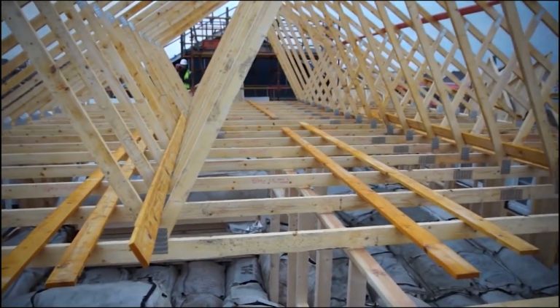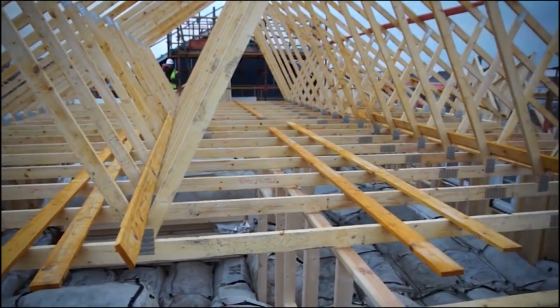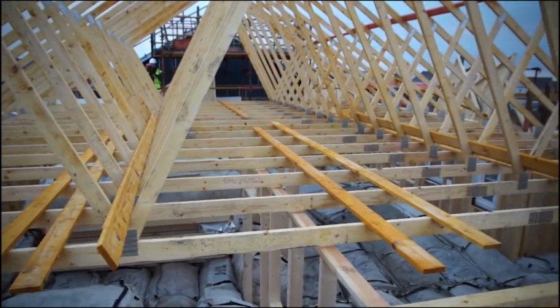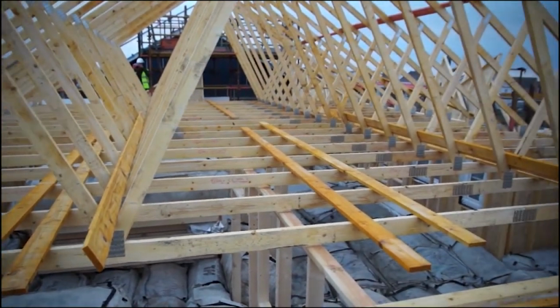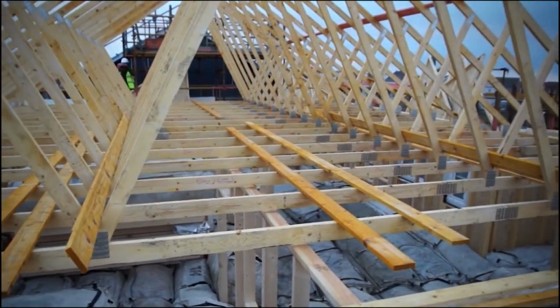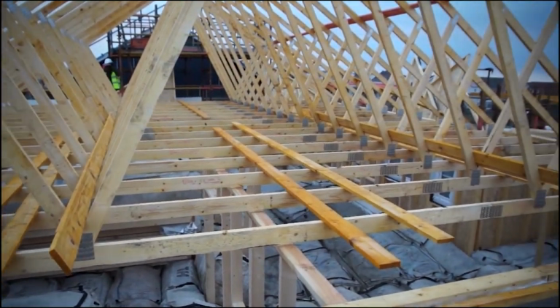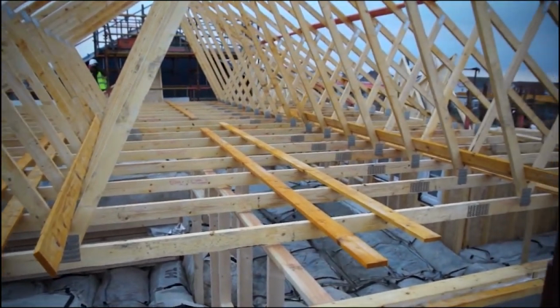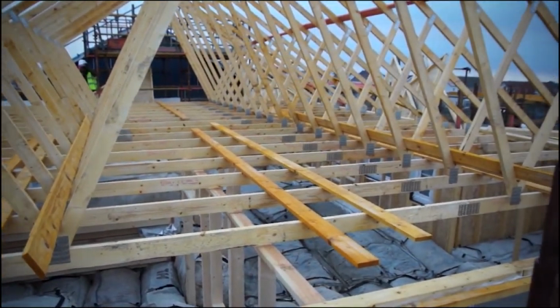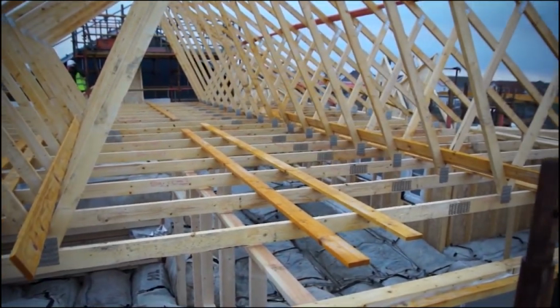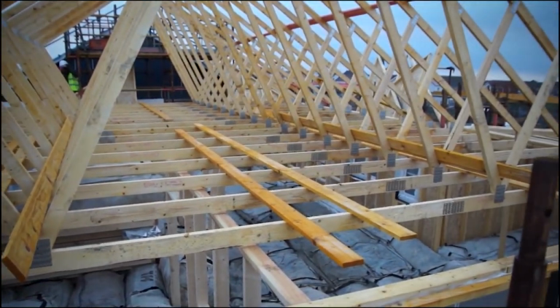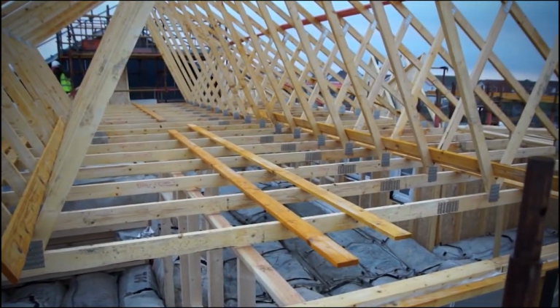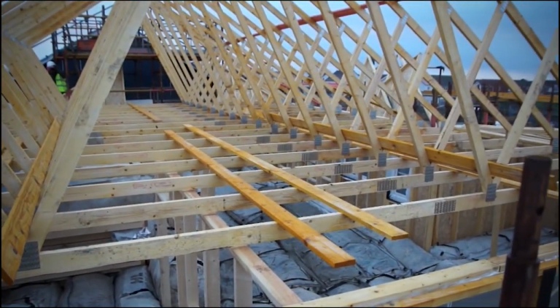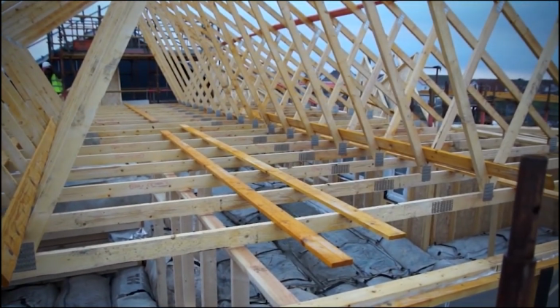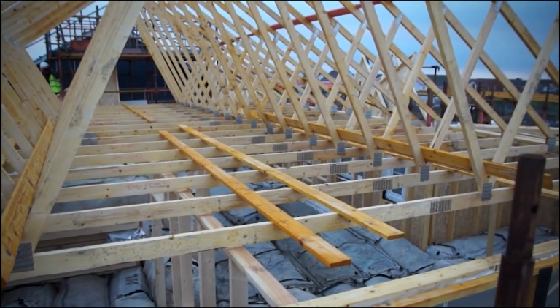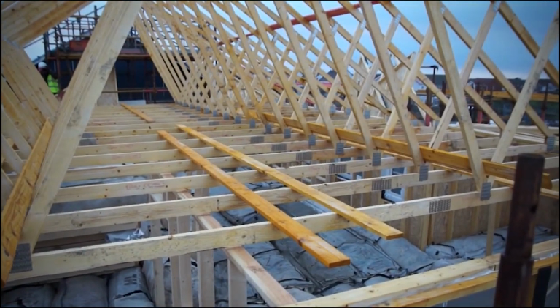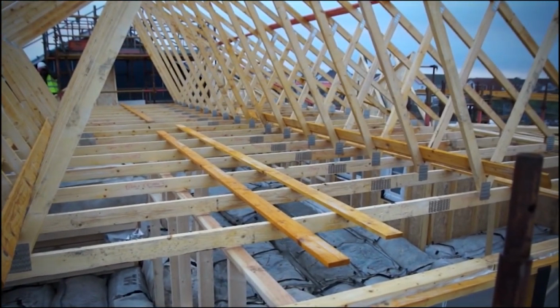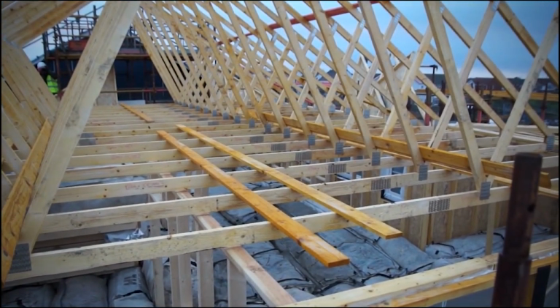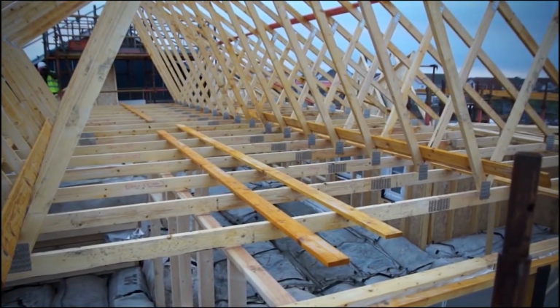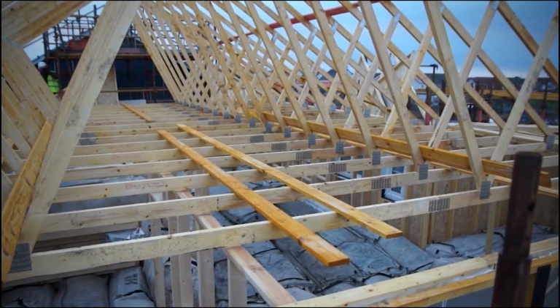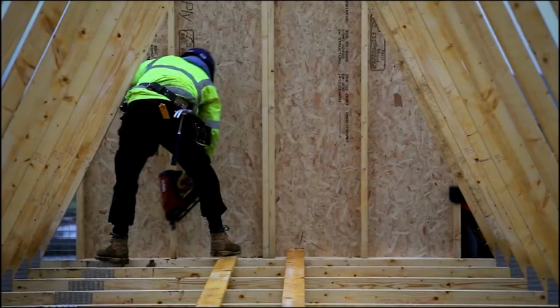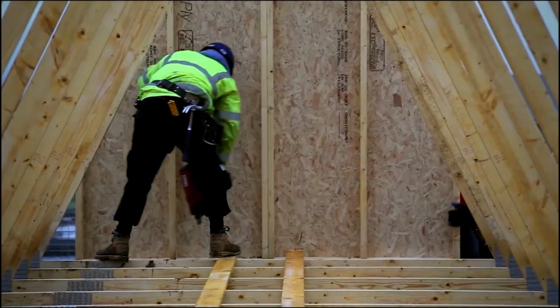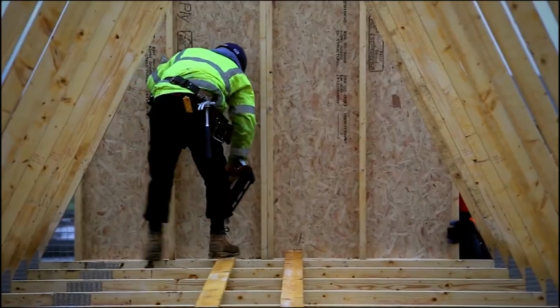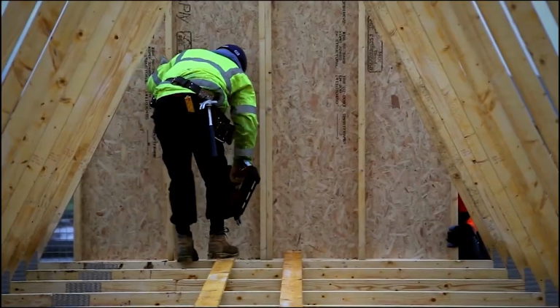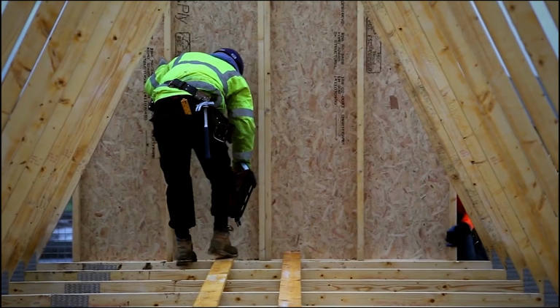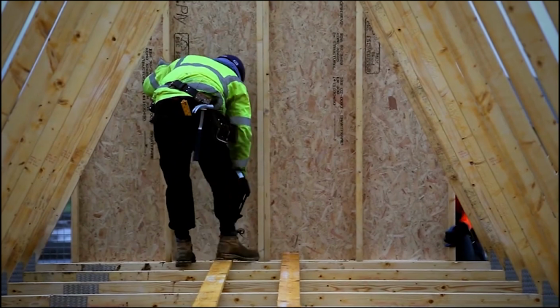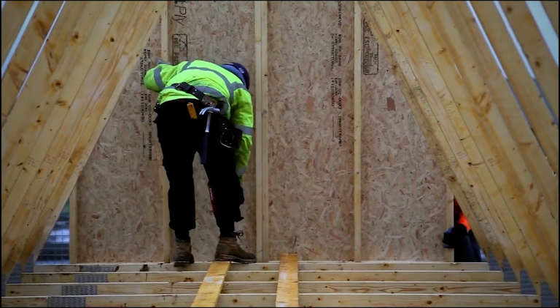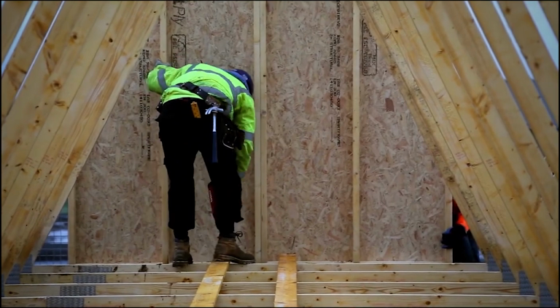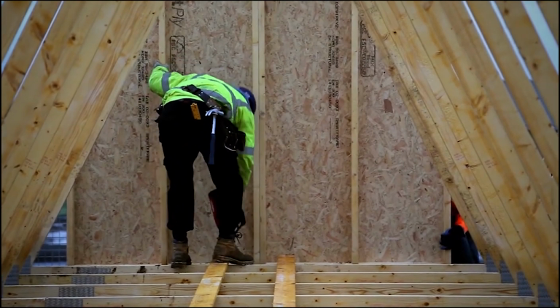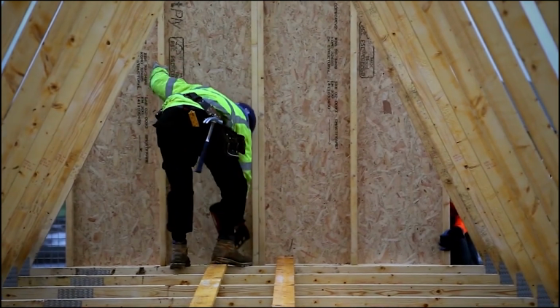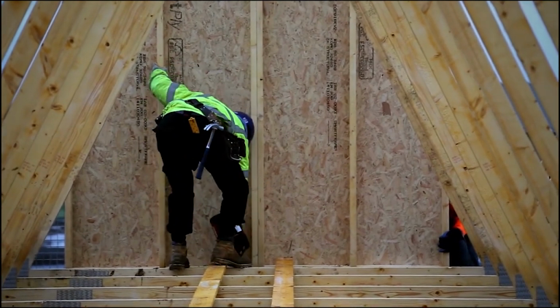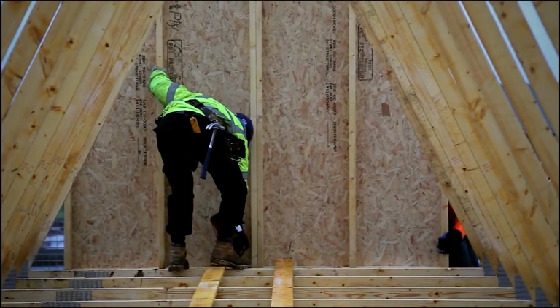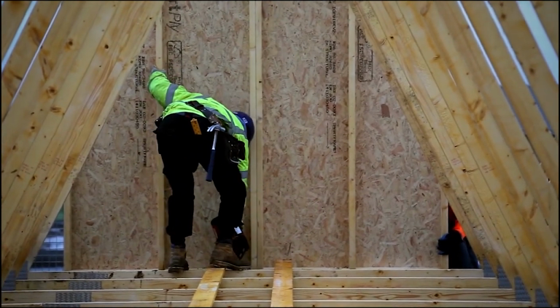Once the trusses are erected, check for line and level, ensuring a flush finish along the rafter length.